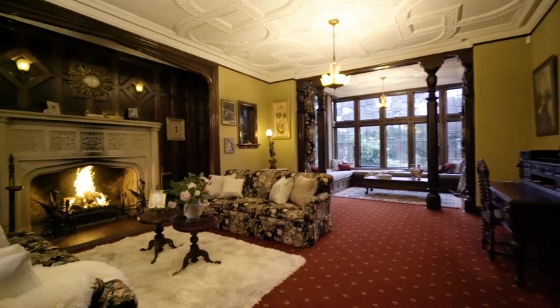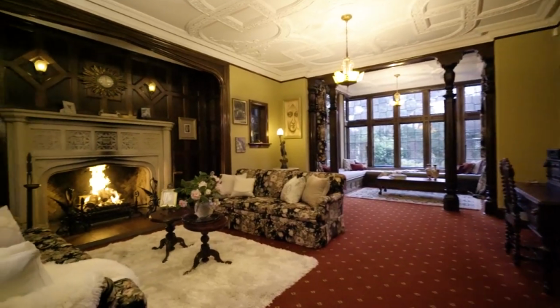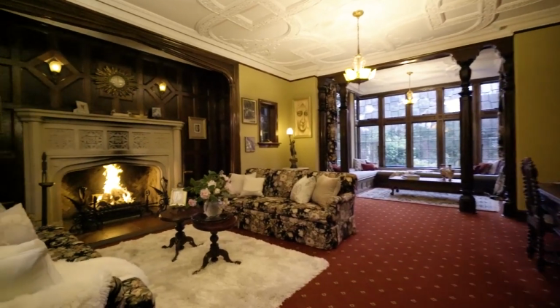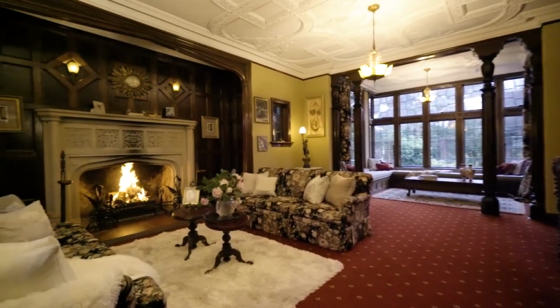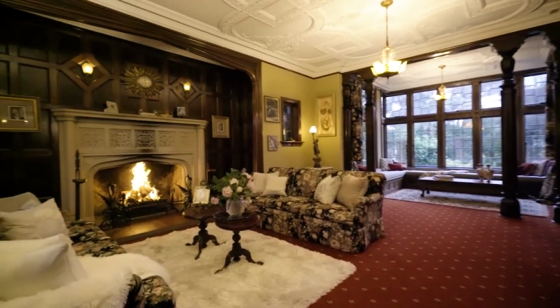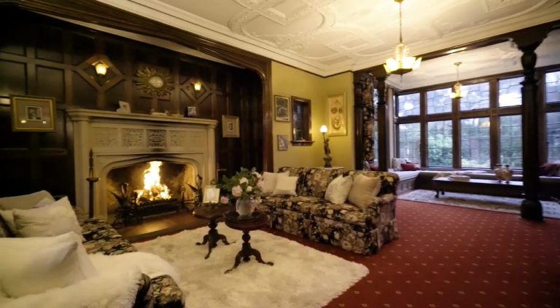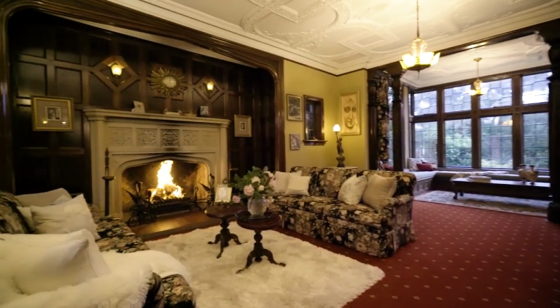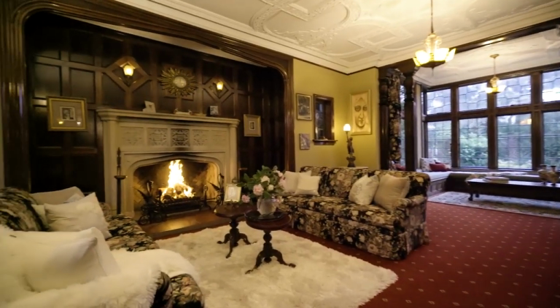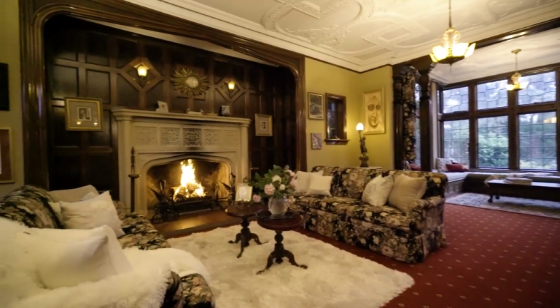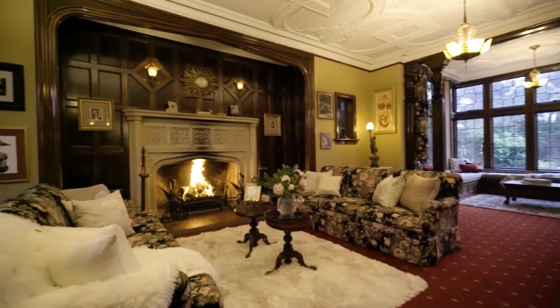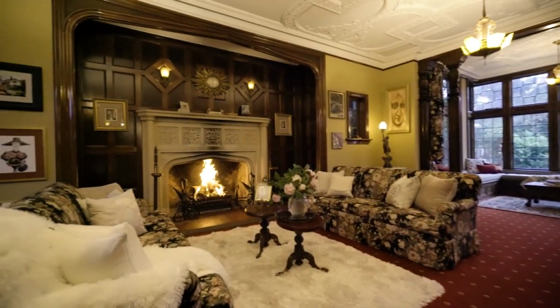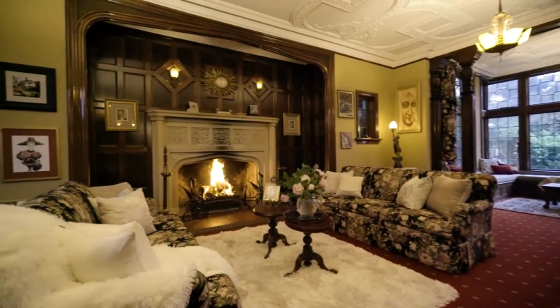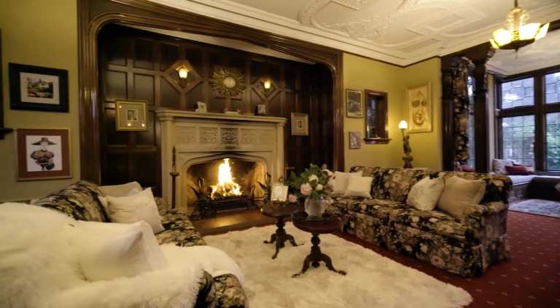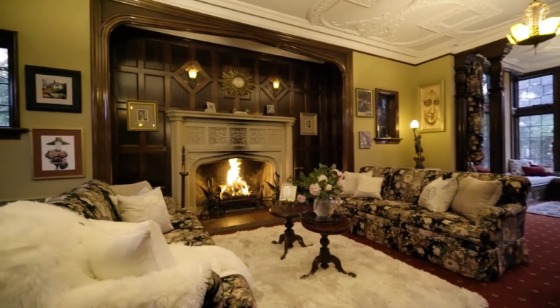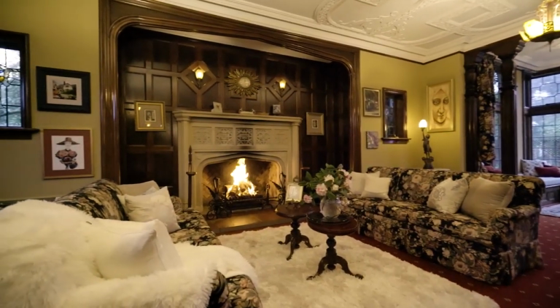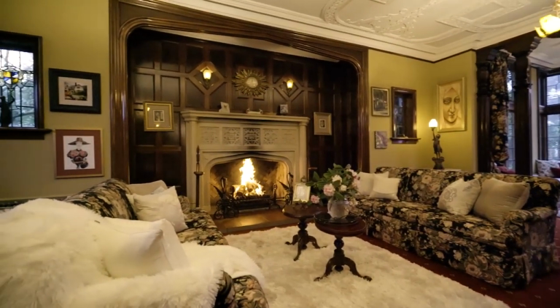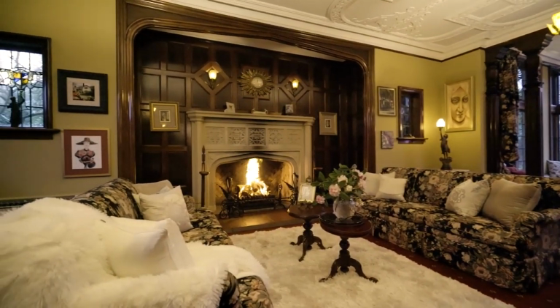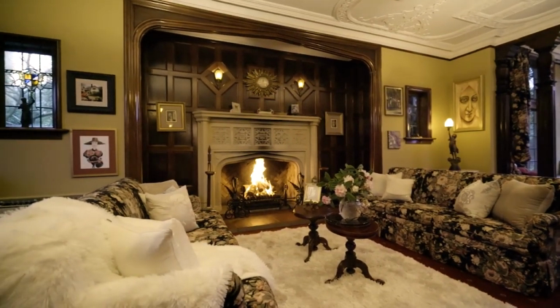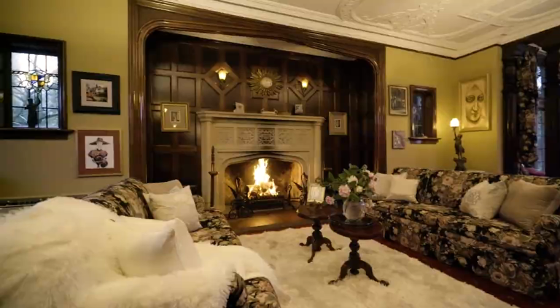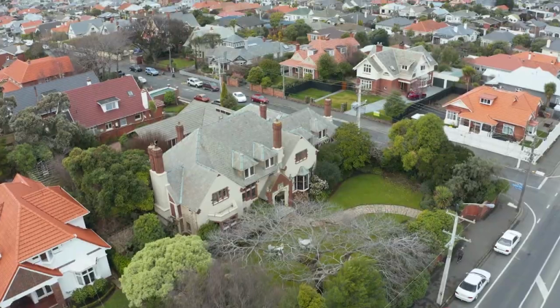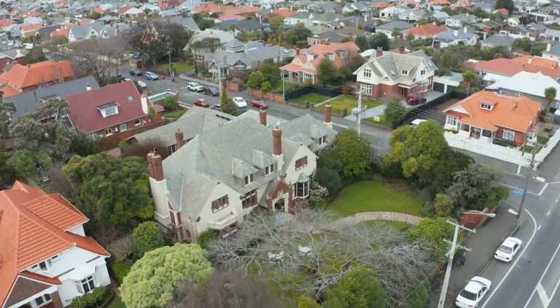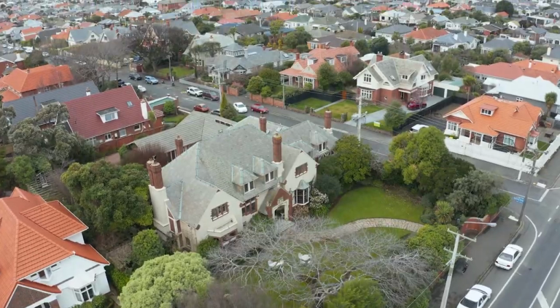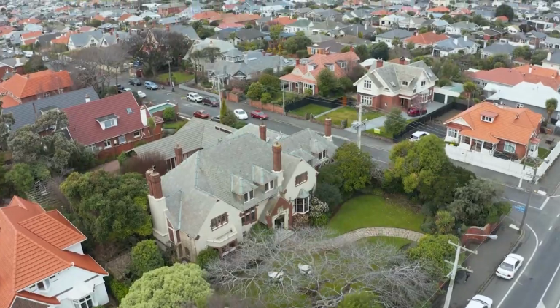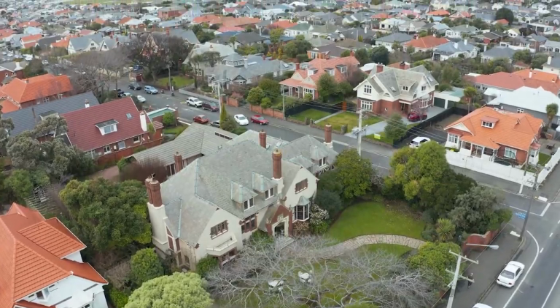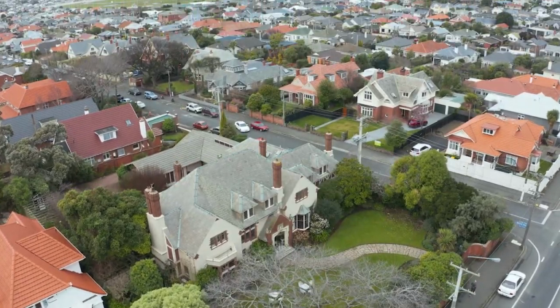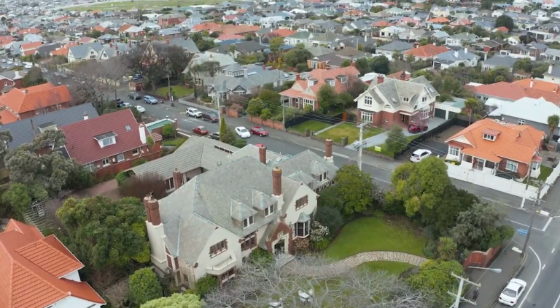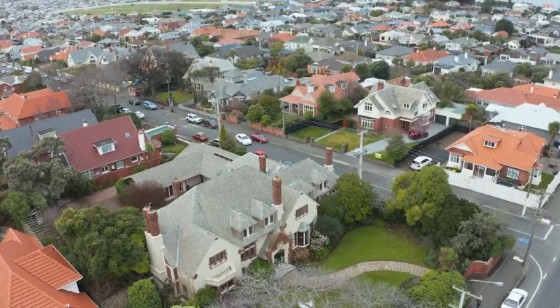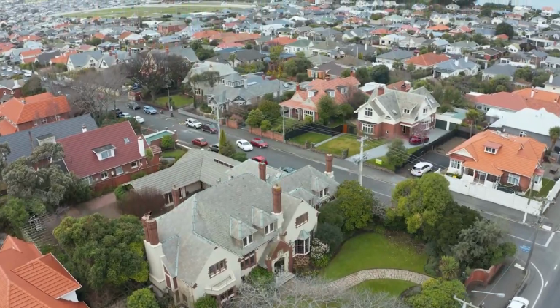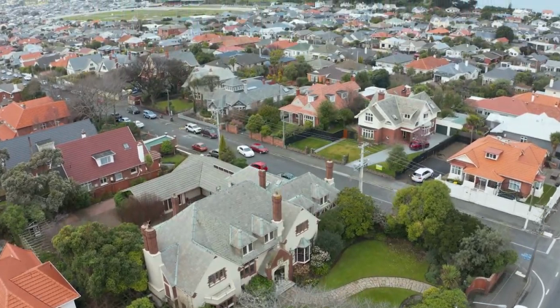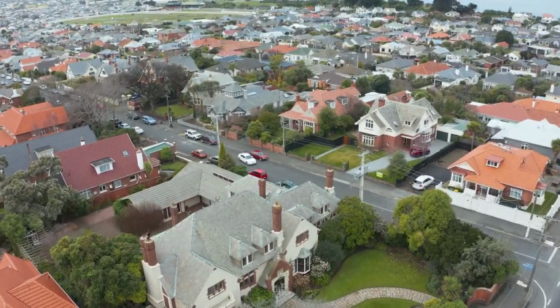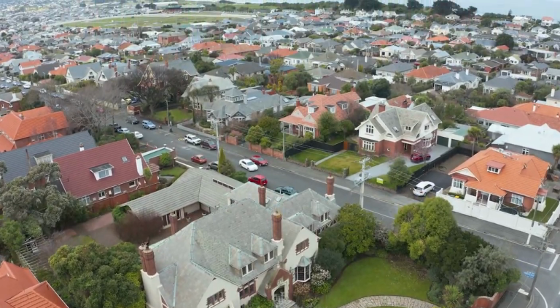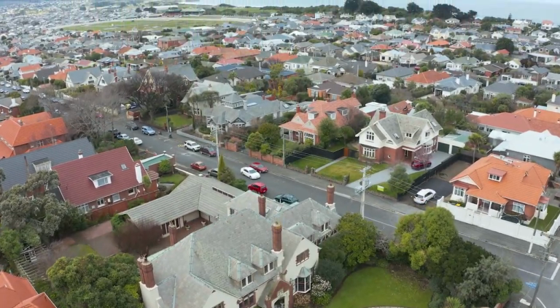What a superb place to call home. A short walk to the St. Clair beach and all that it offers.